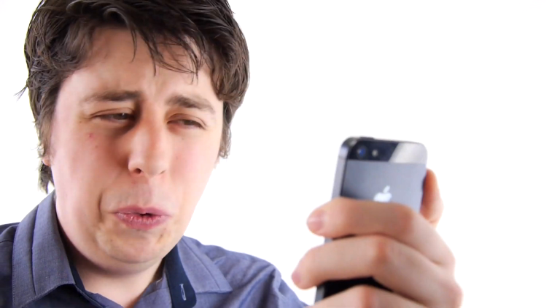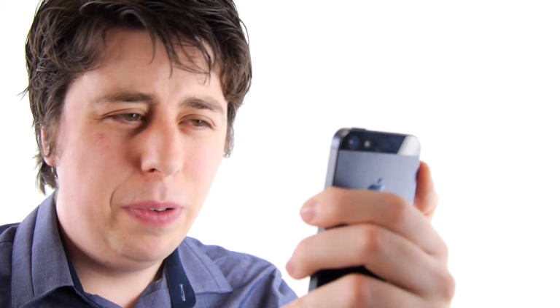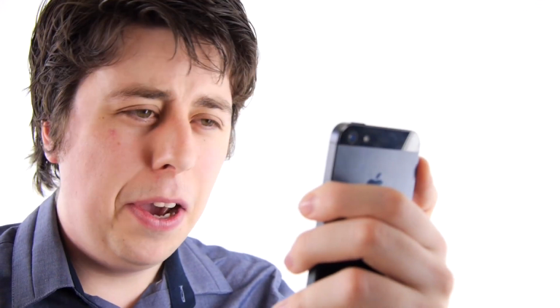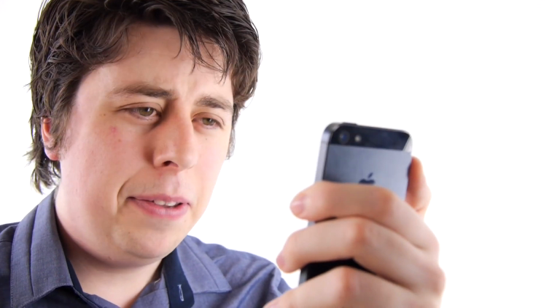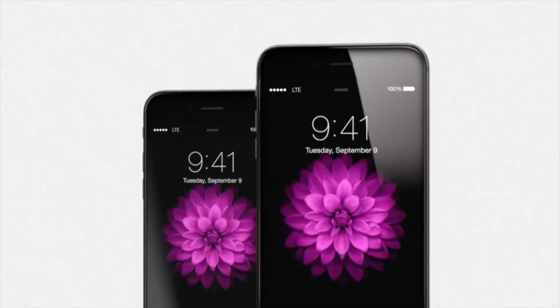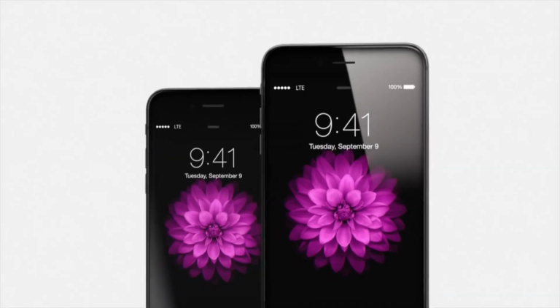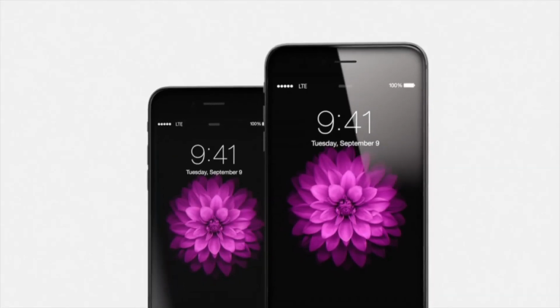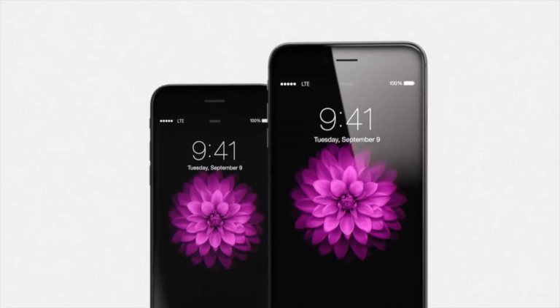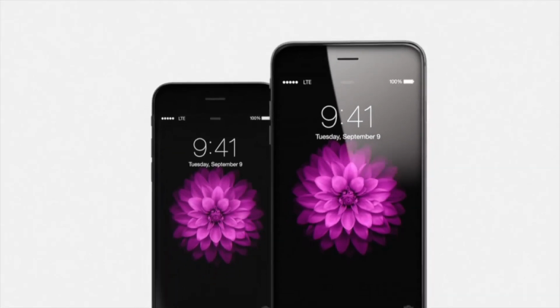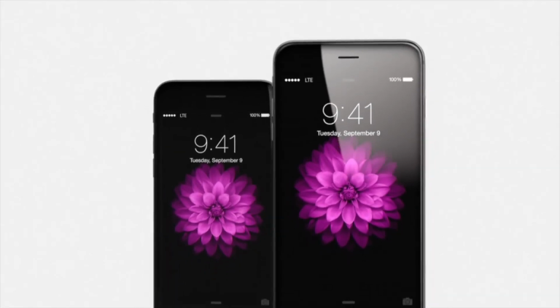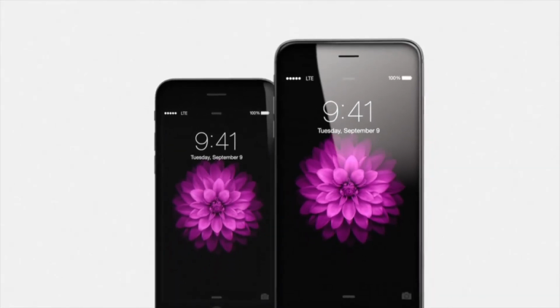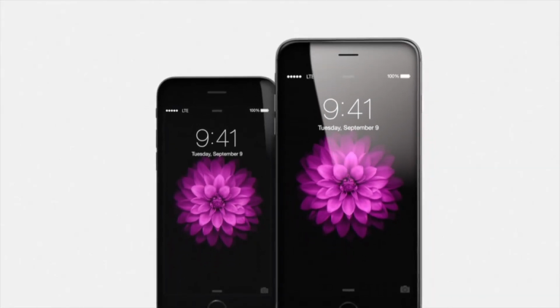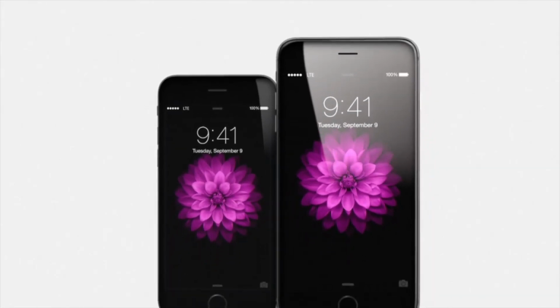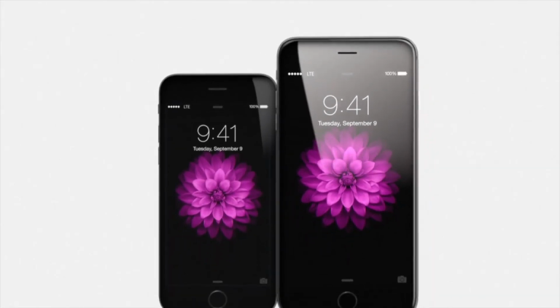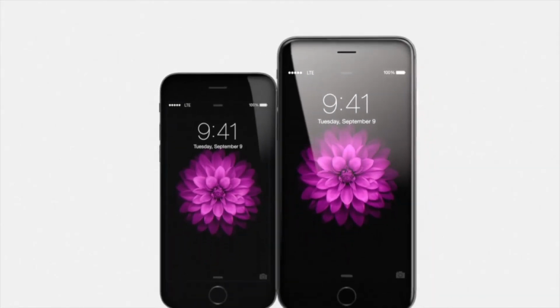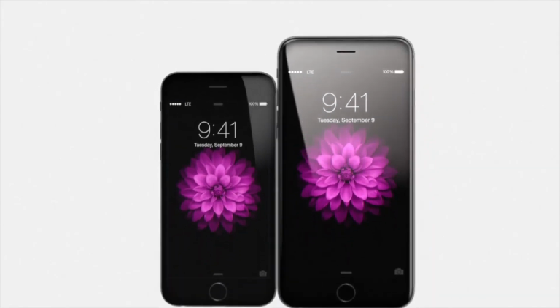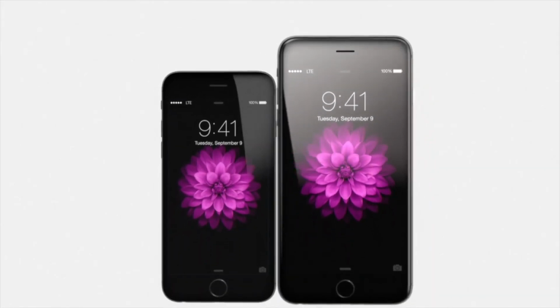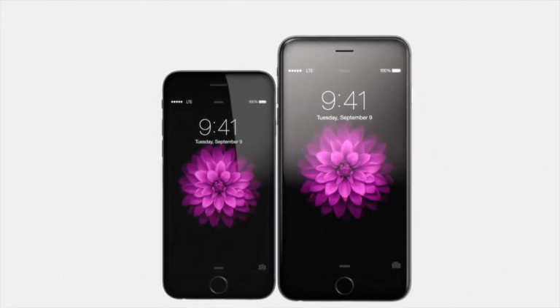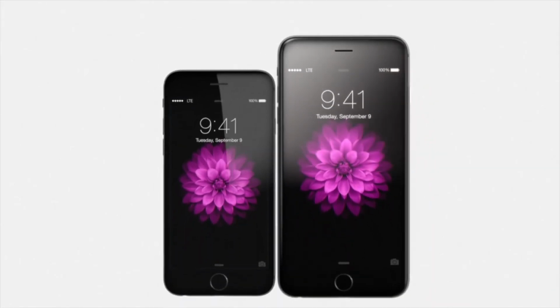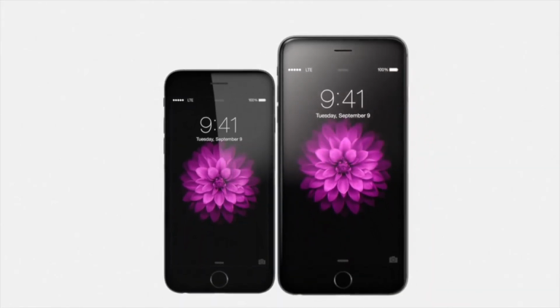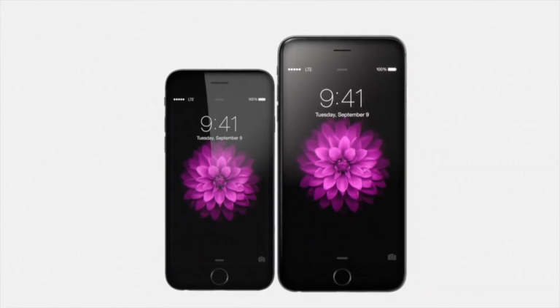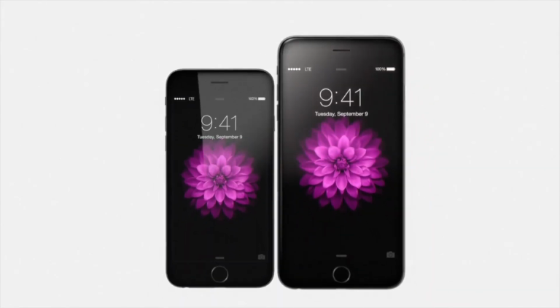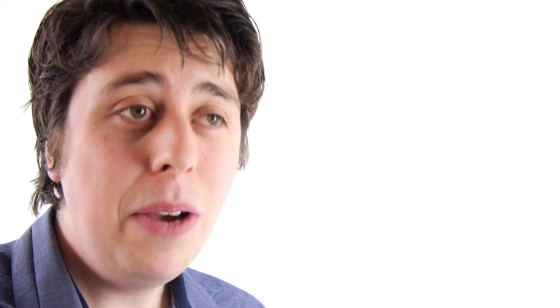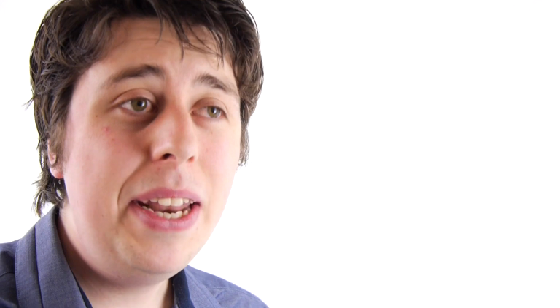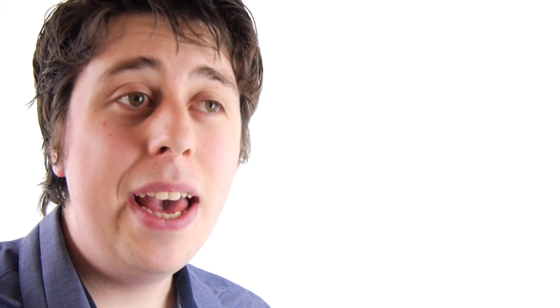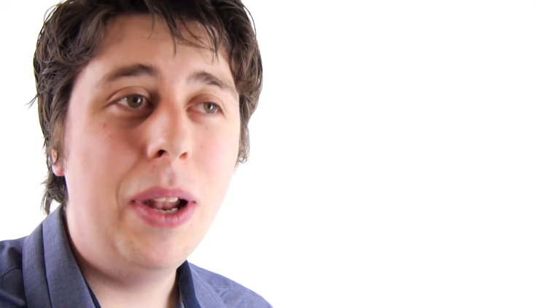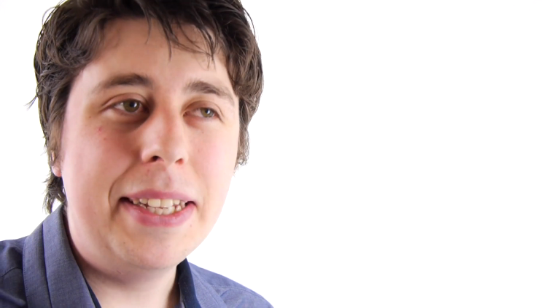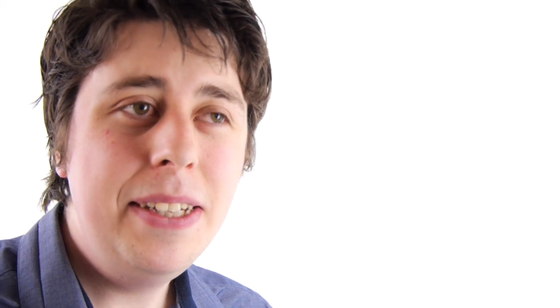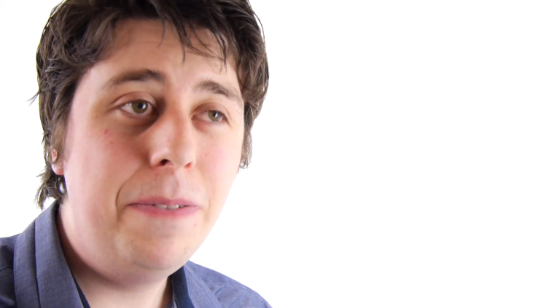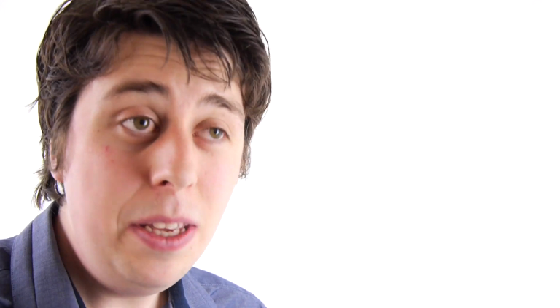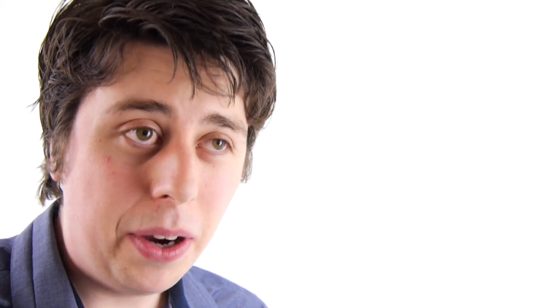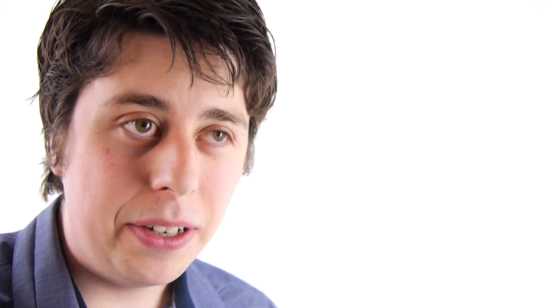Oh, very nice. So that's the all-new iPhone 6 and iPhone 6 Plus. Get one now while it can still fit in your pocket.